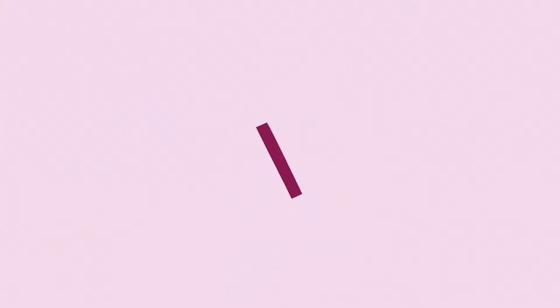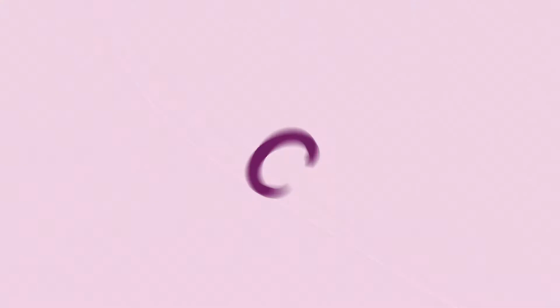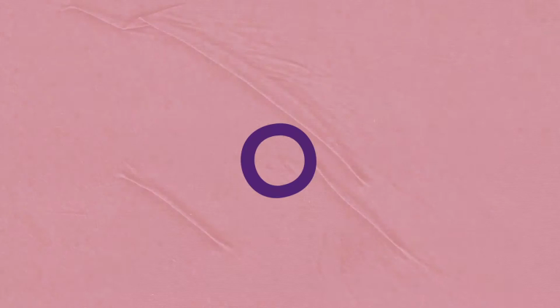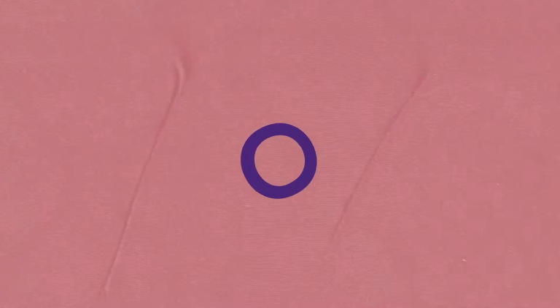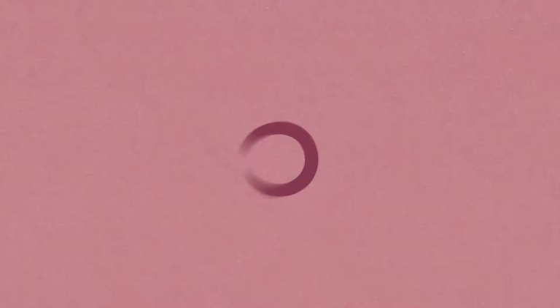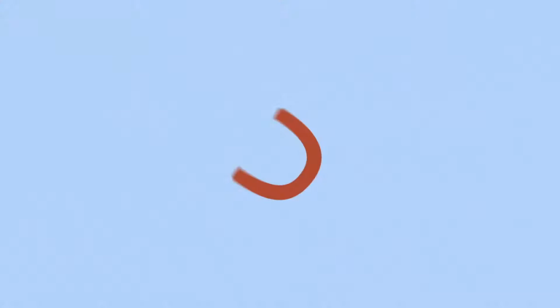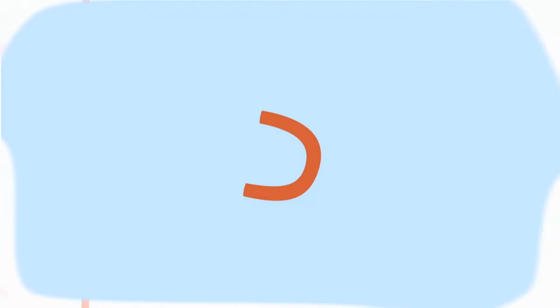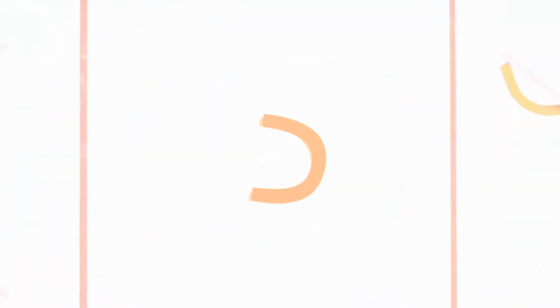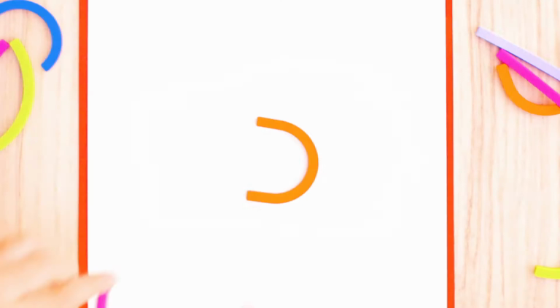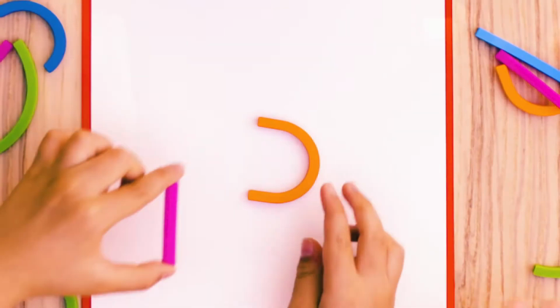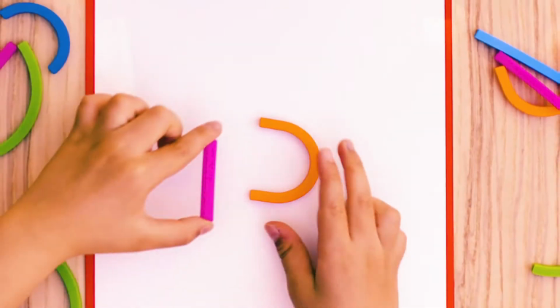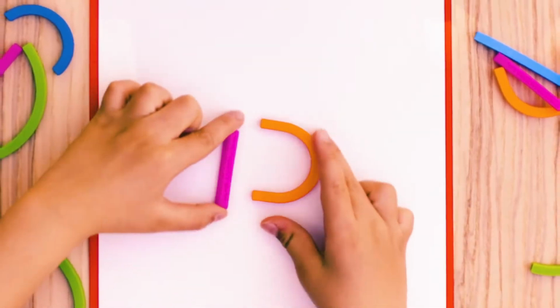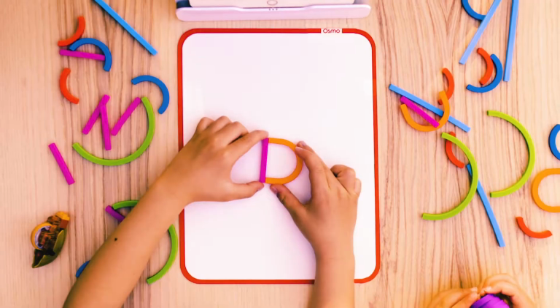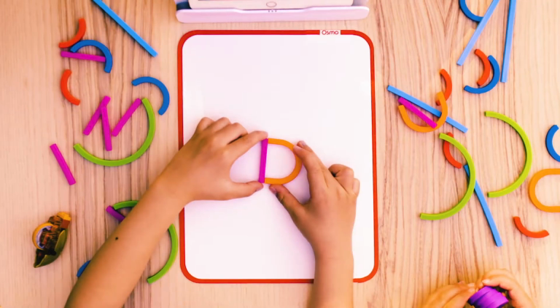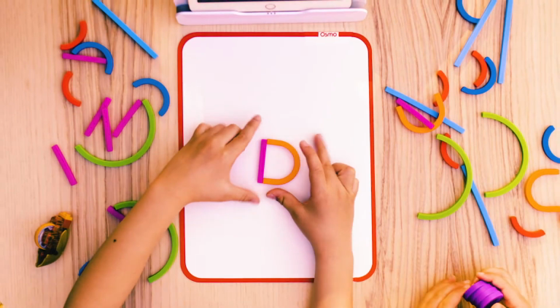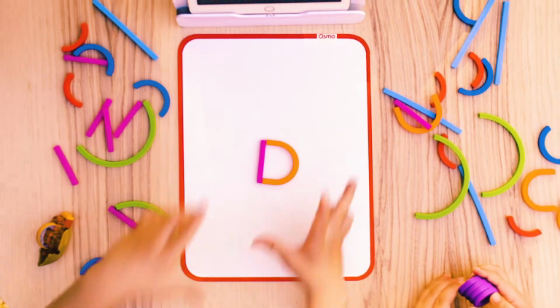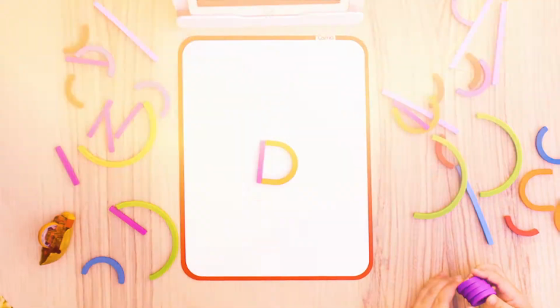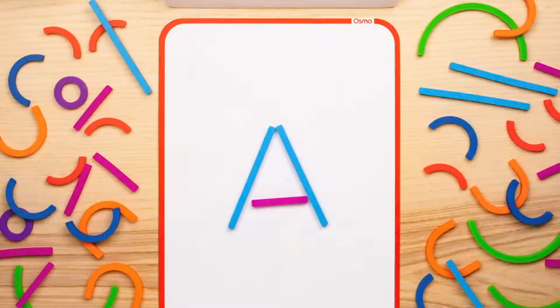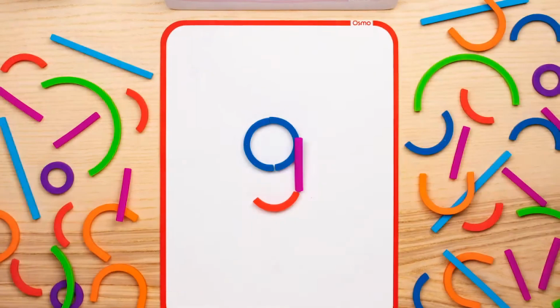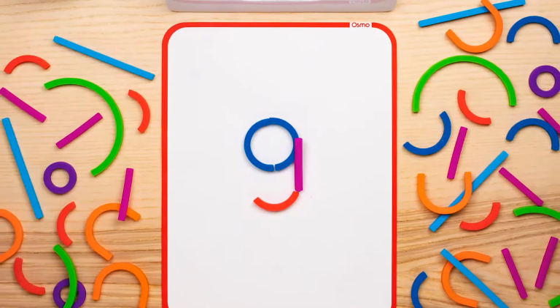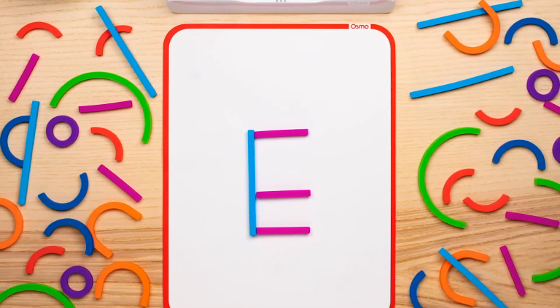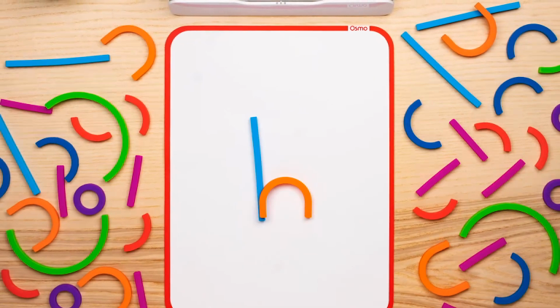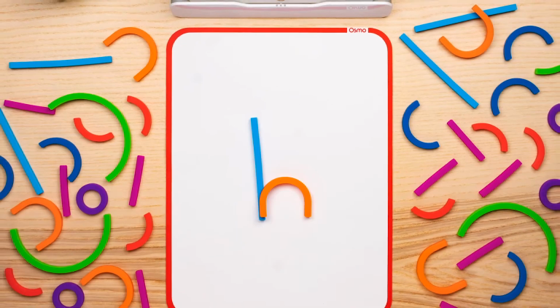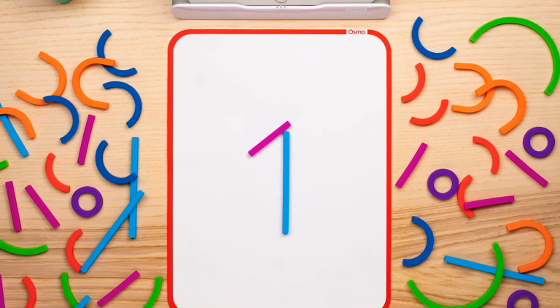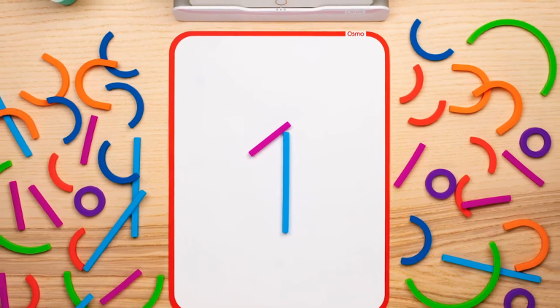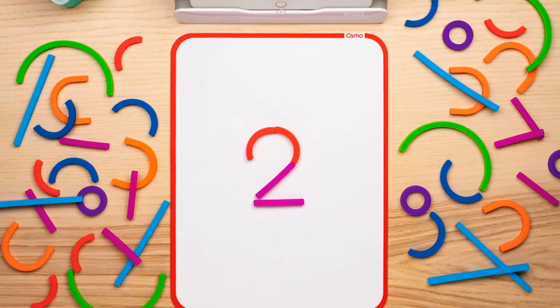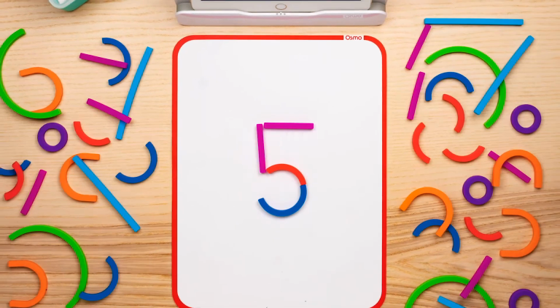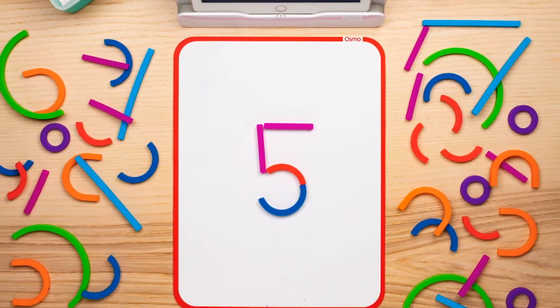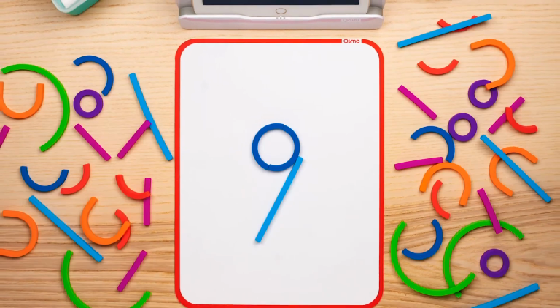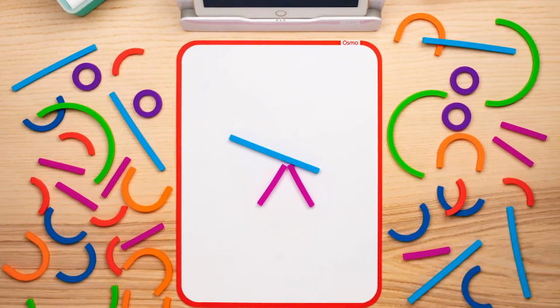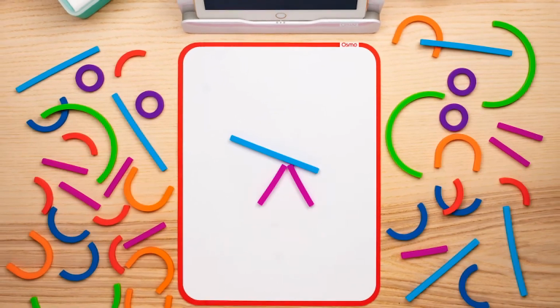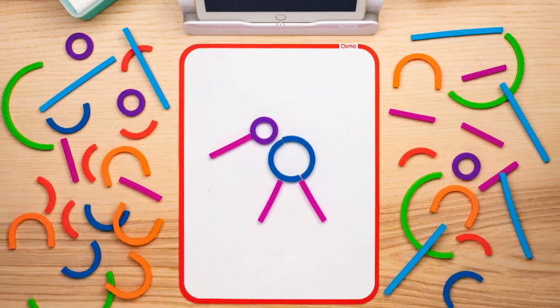For preschoolers, they unlock a new world of letters, numbers, and patterns.